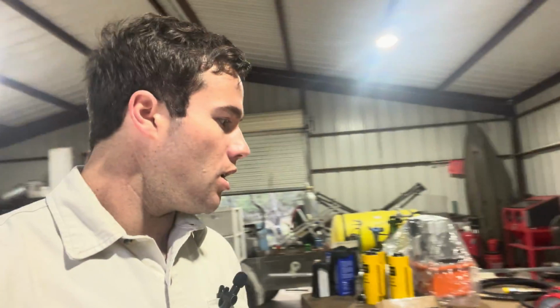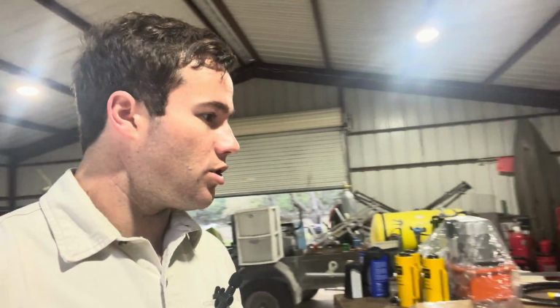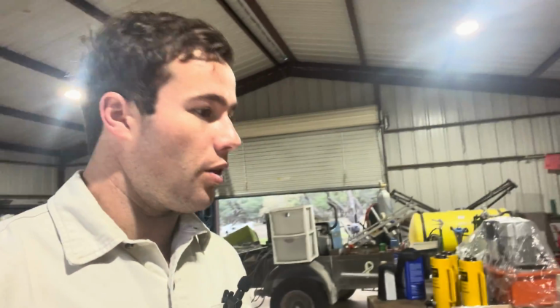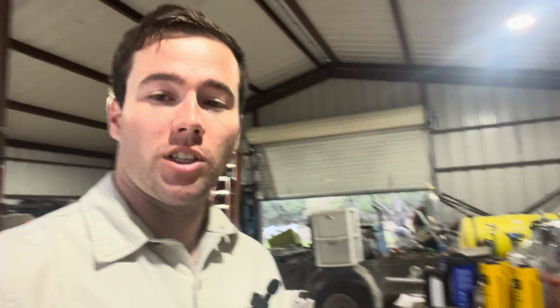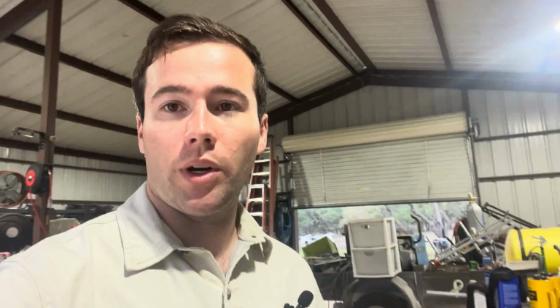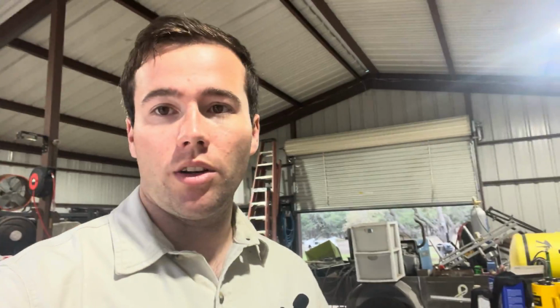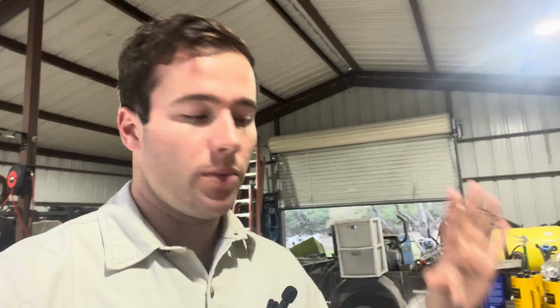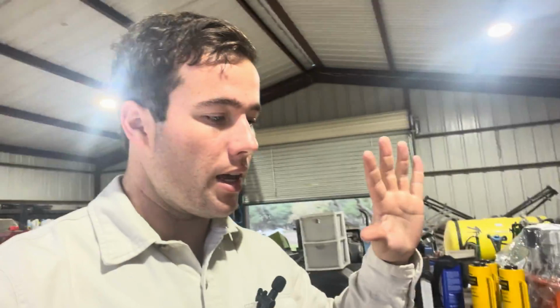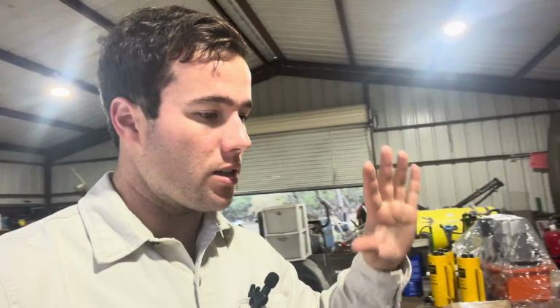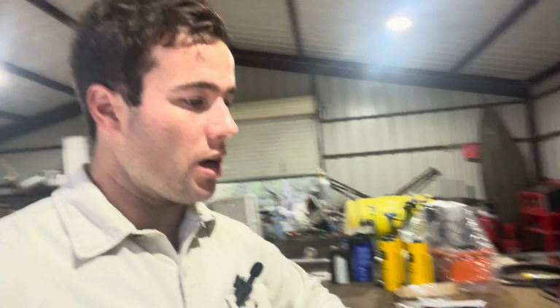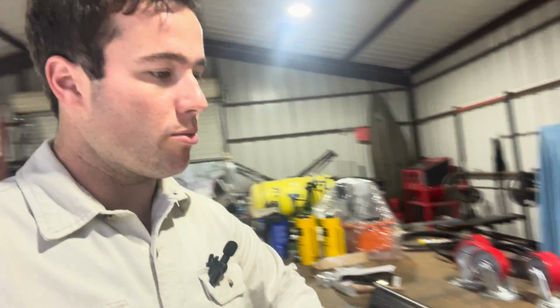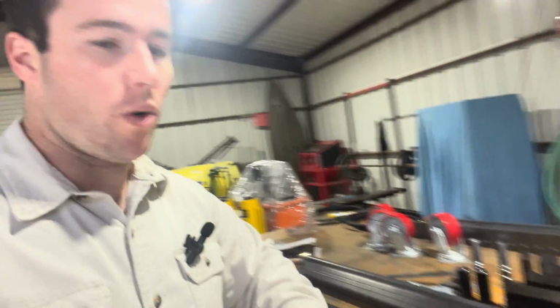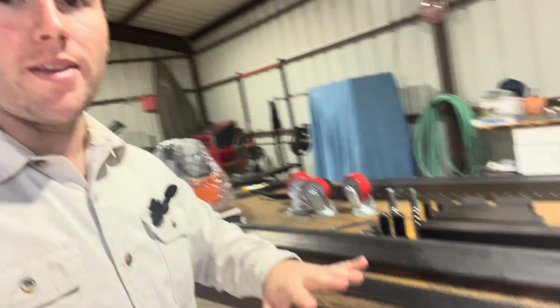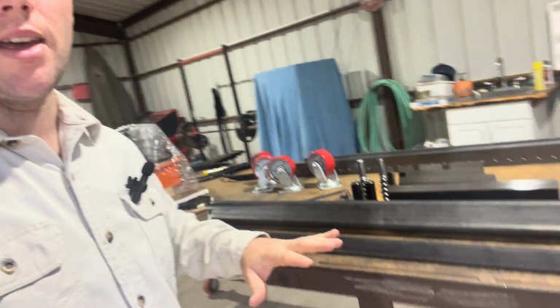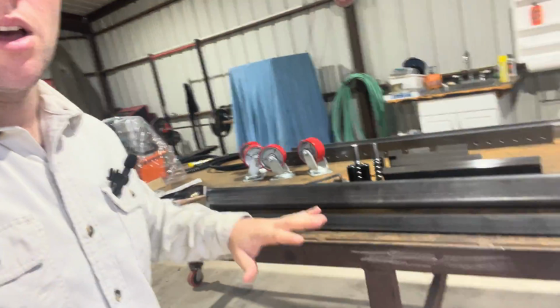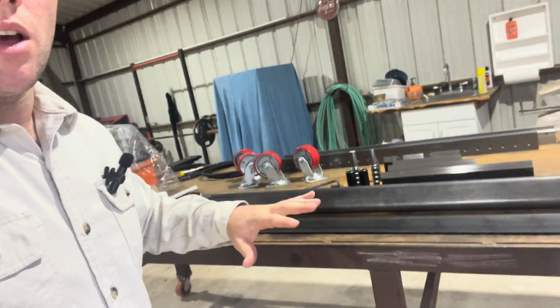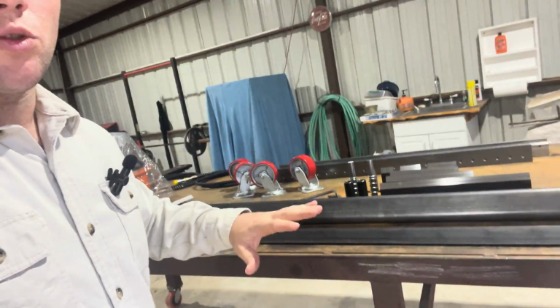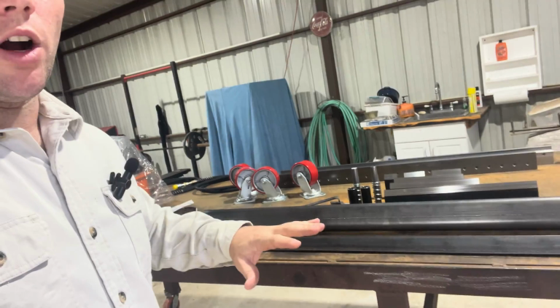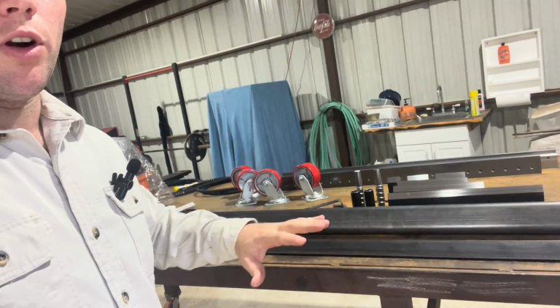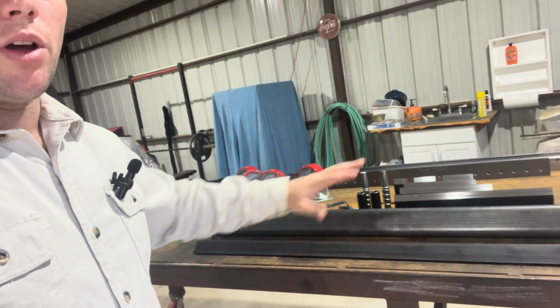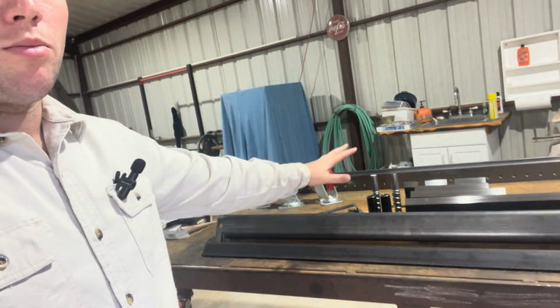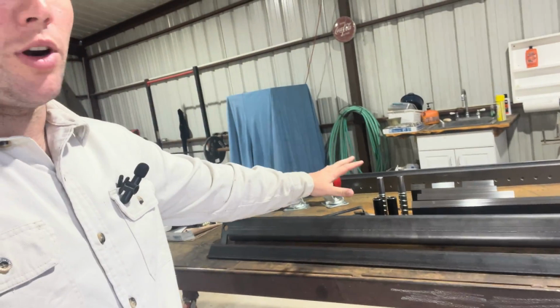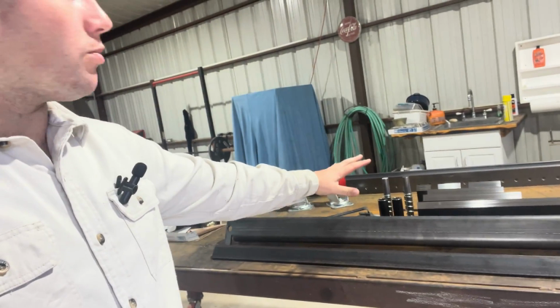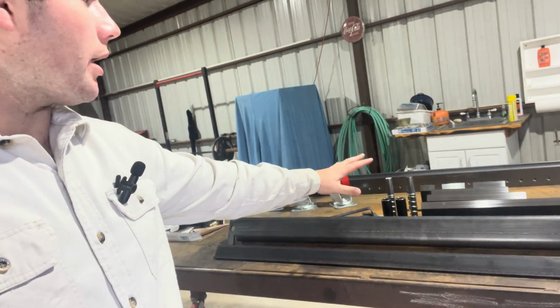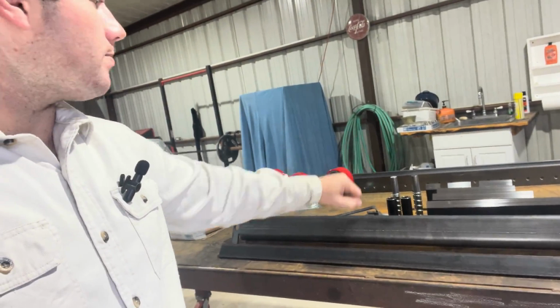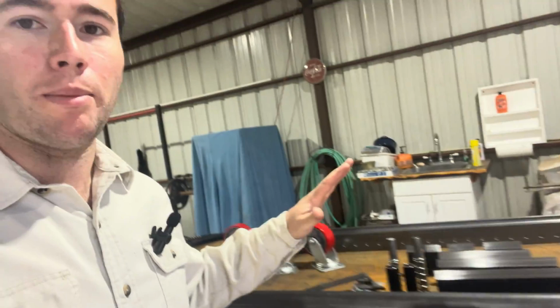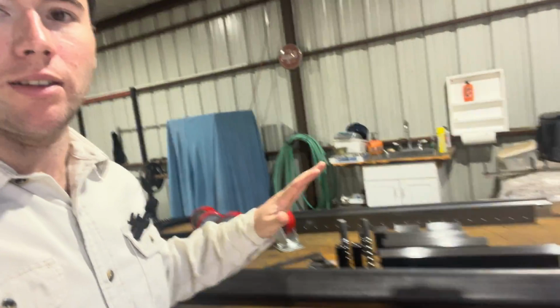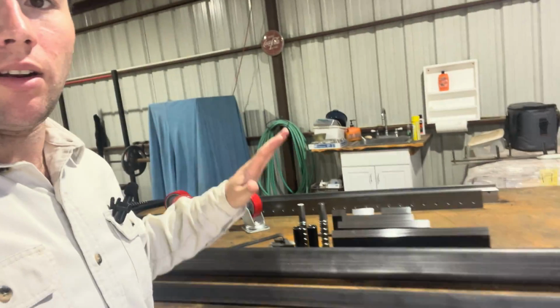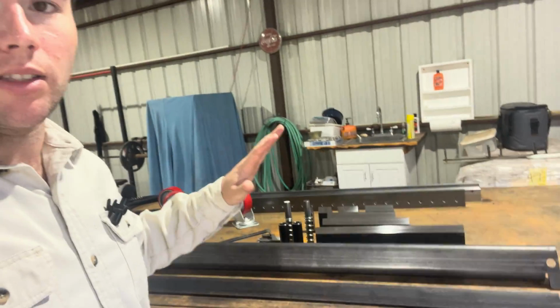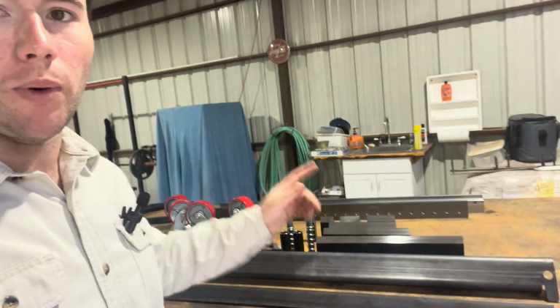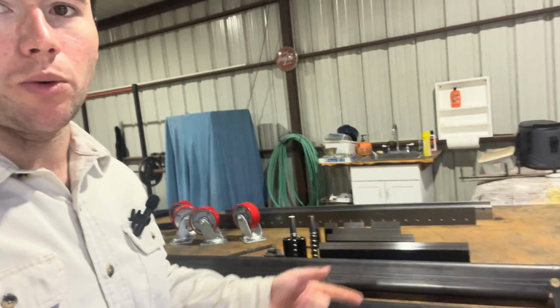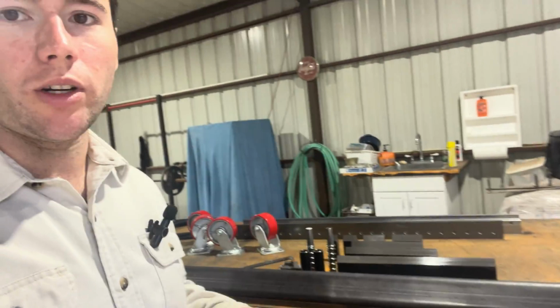The first thing we're going to do is assemble the Swag Off-Road press brake. With that being said, let's get right to work.